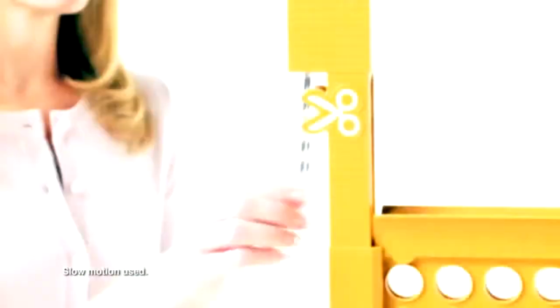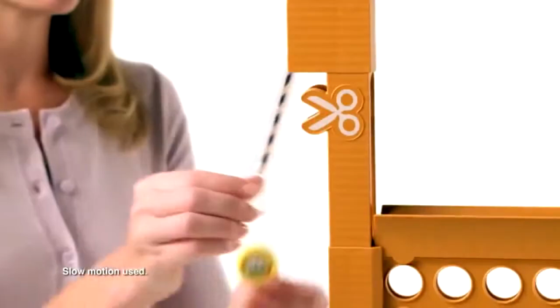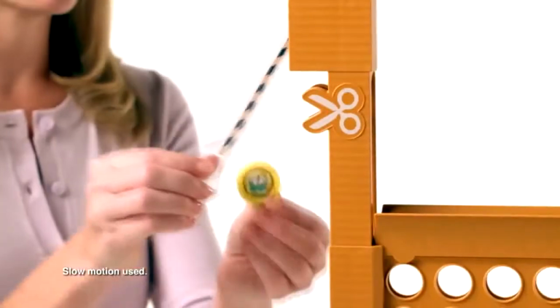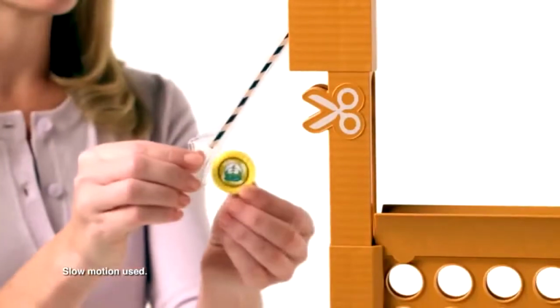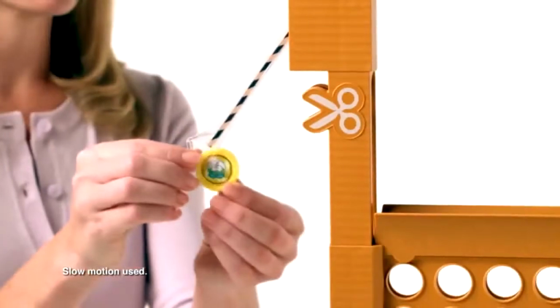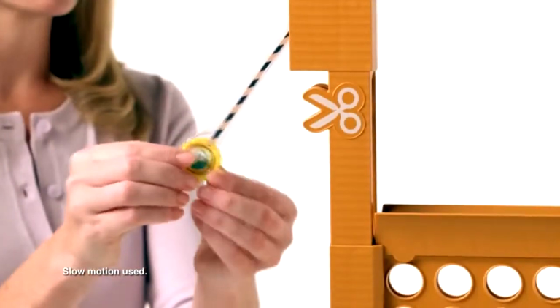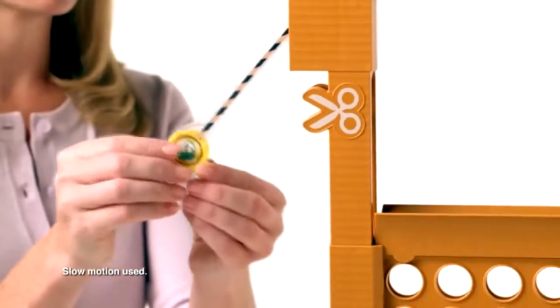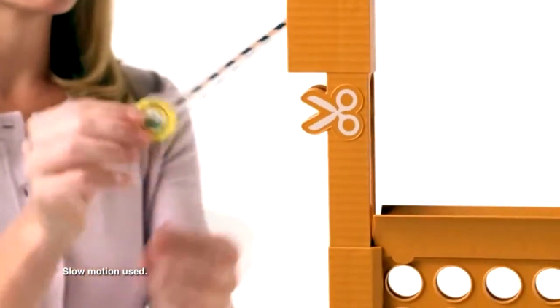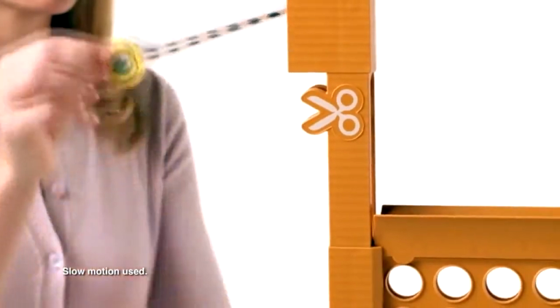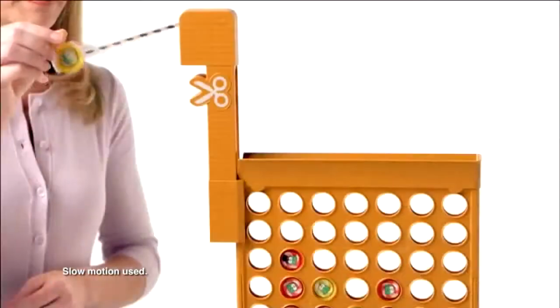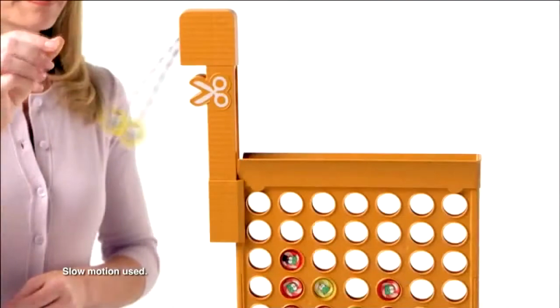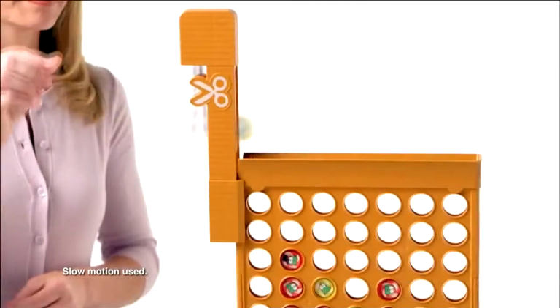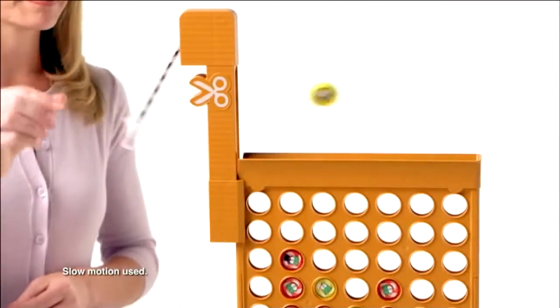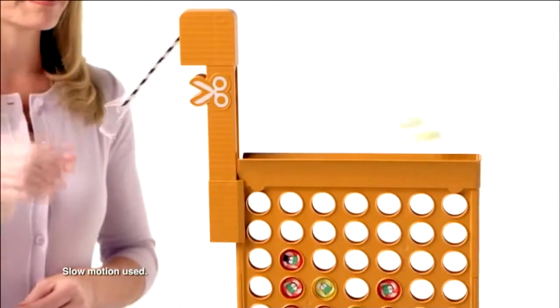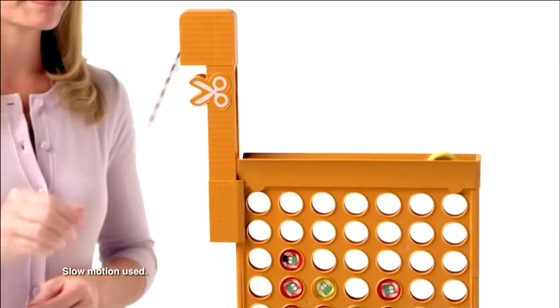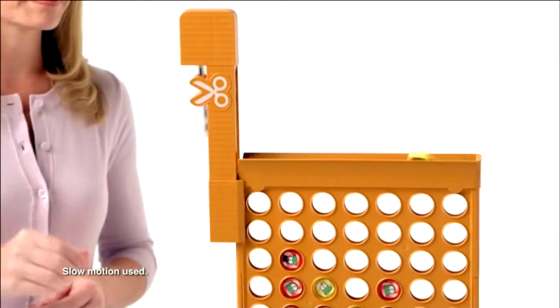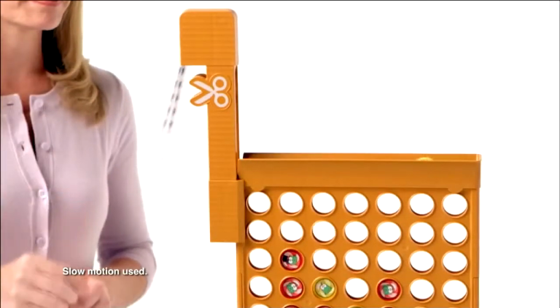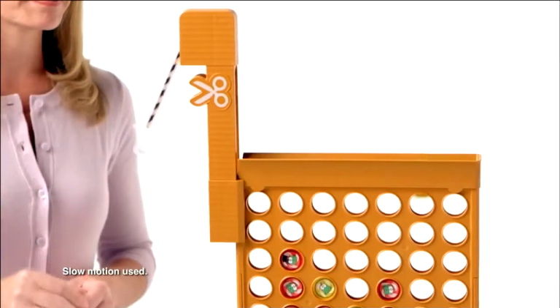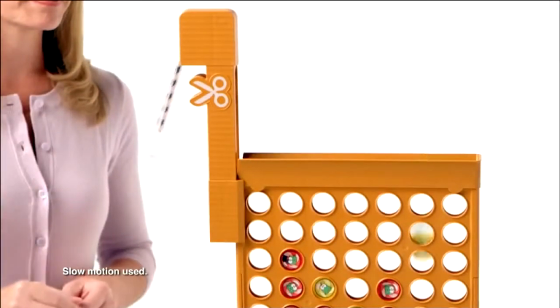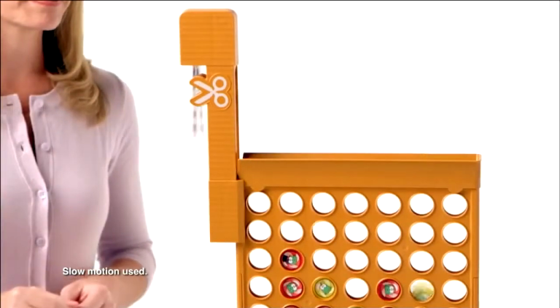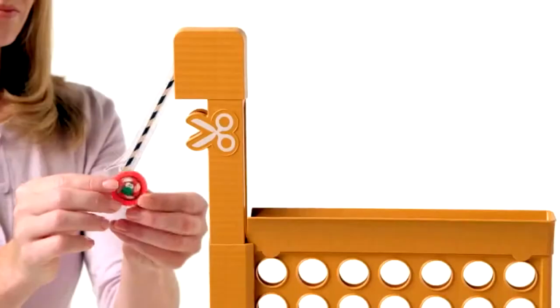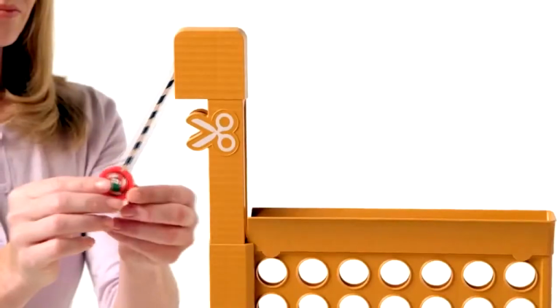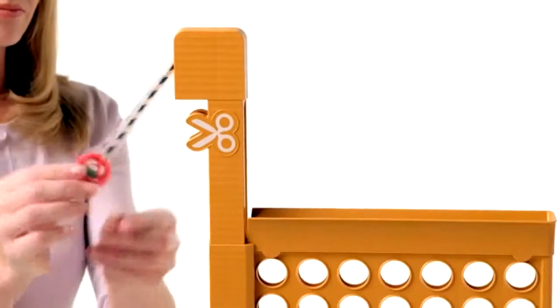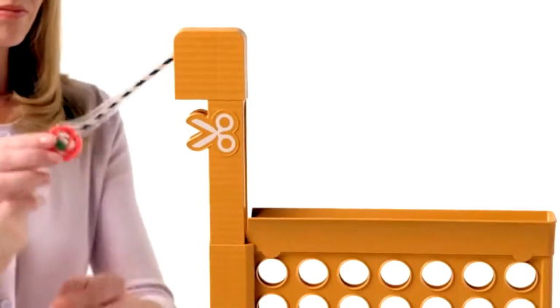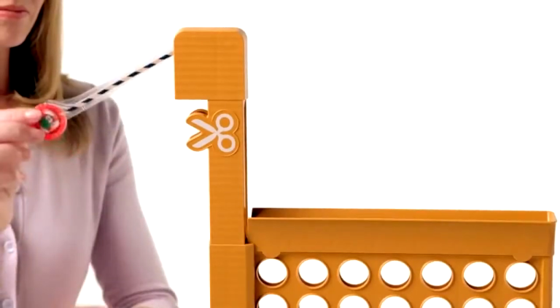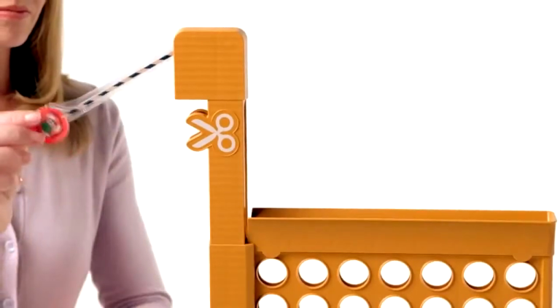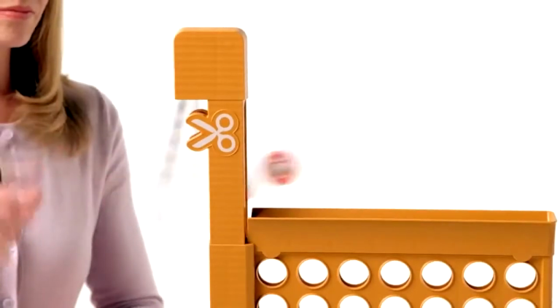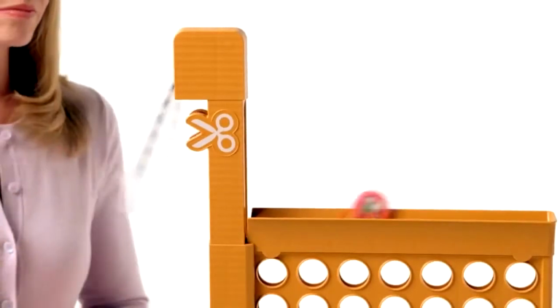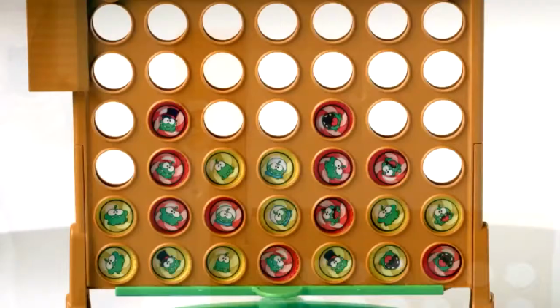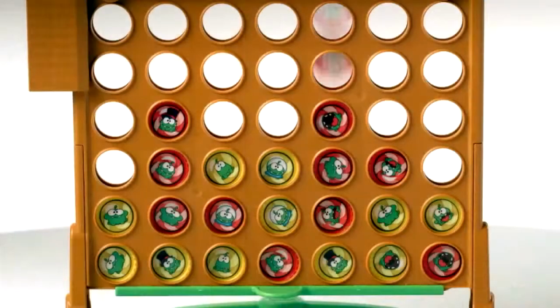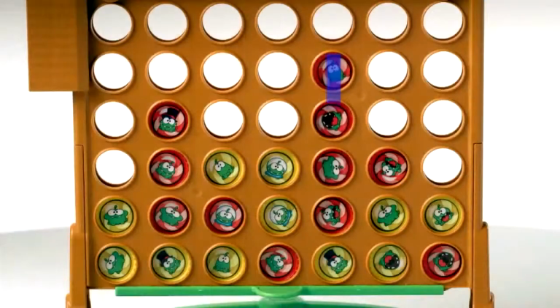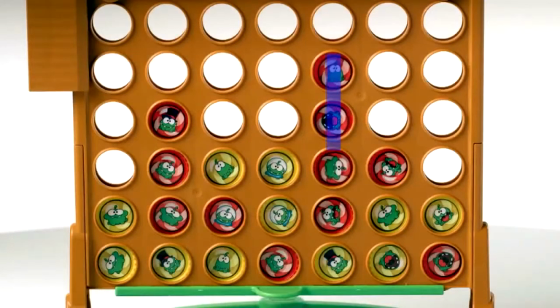Load your disc onto the rope, then swing your disc into the grid. Whichever player gets four in a row wins.